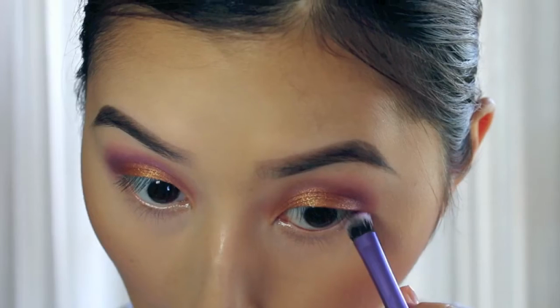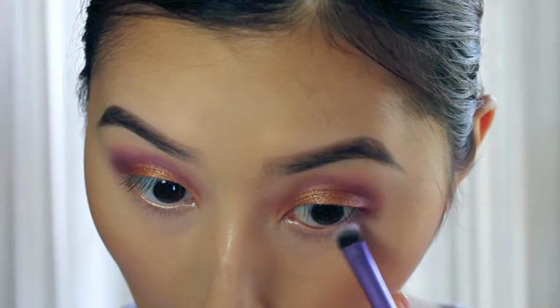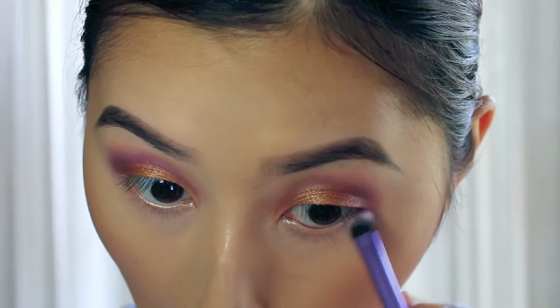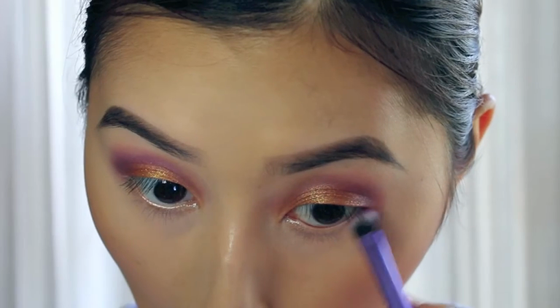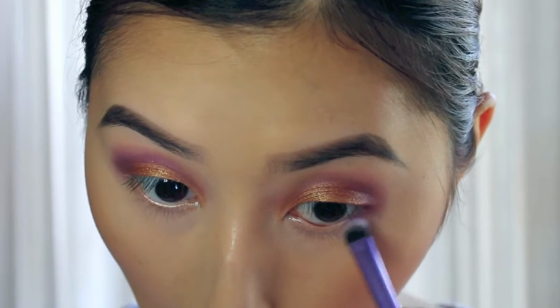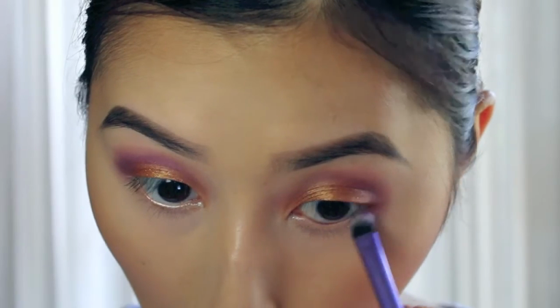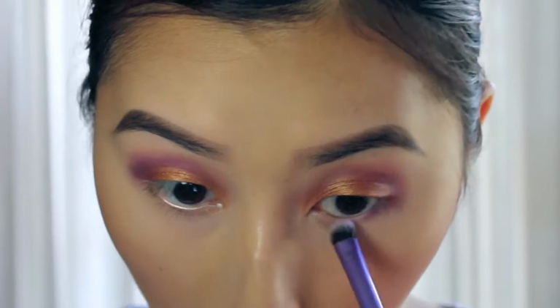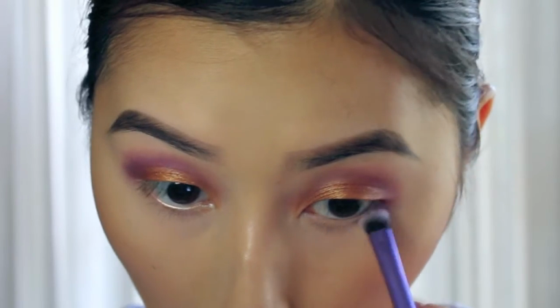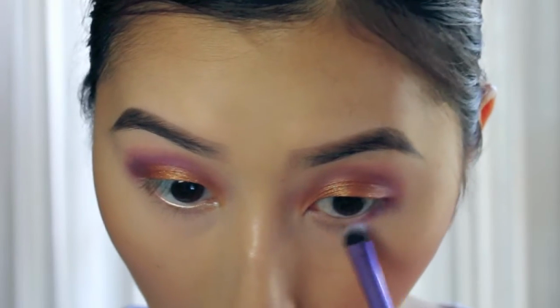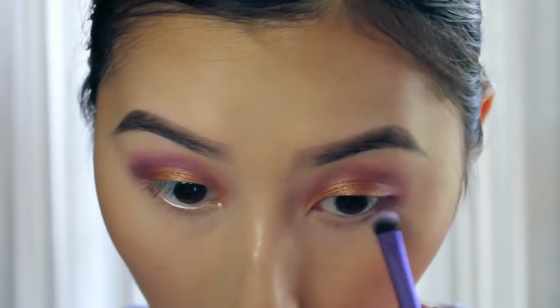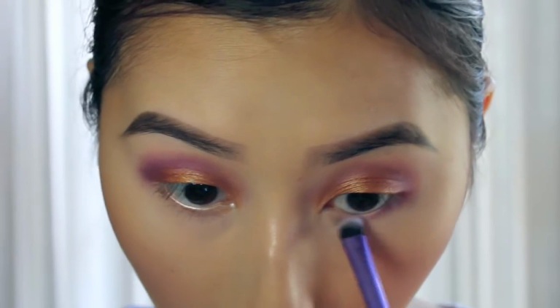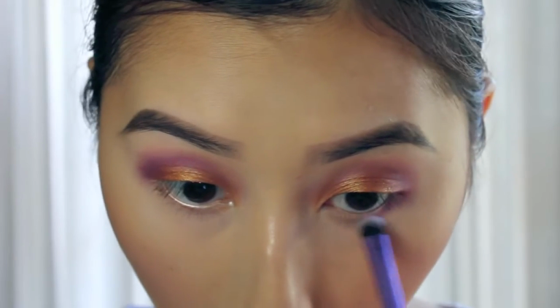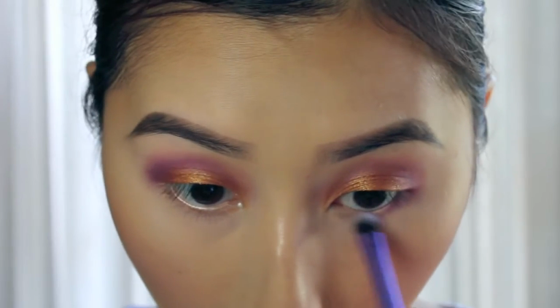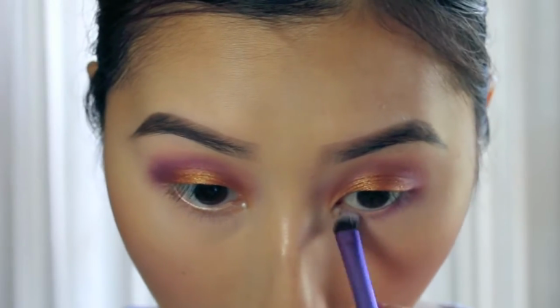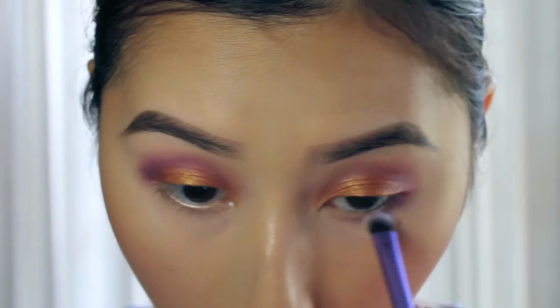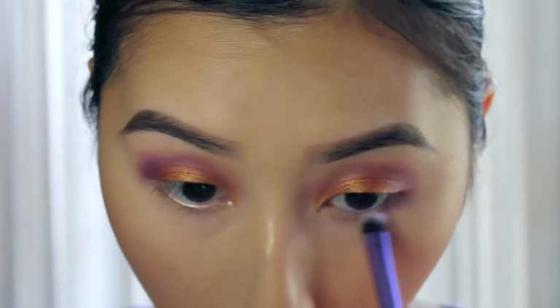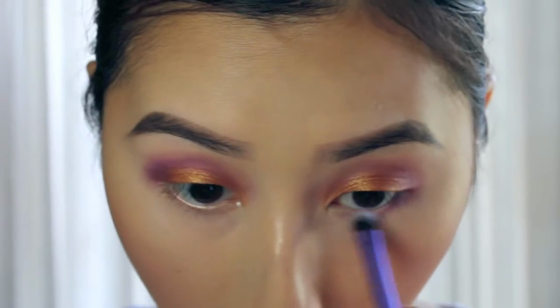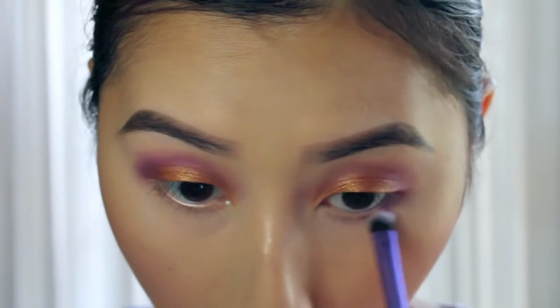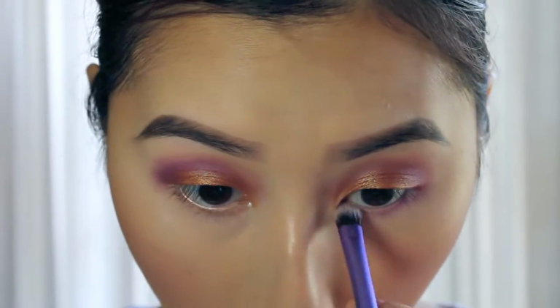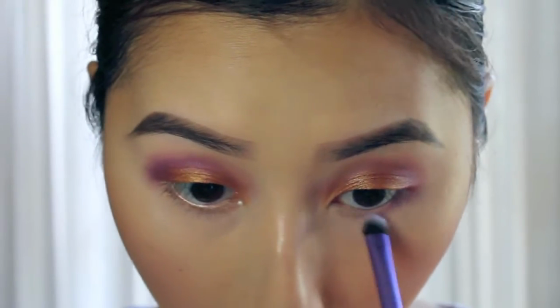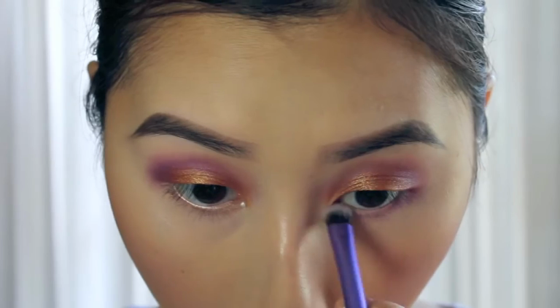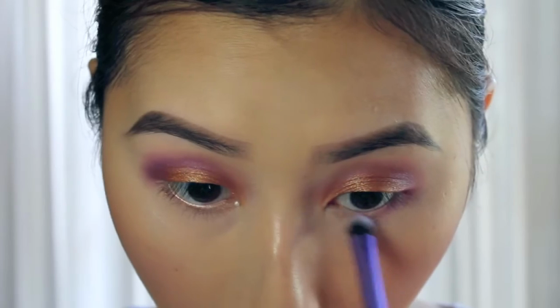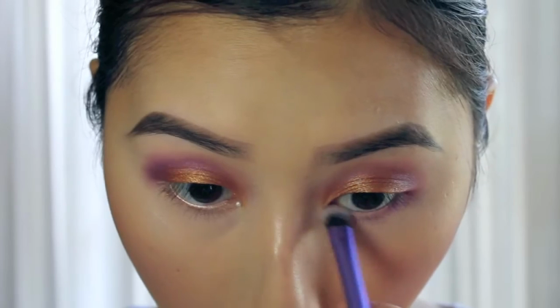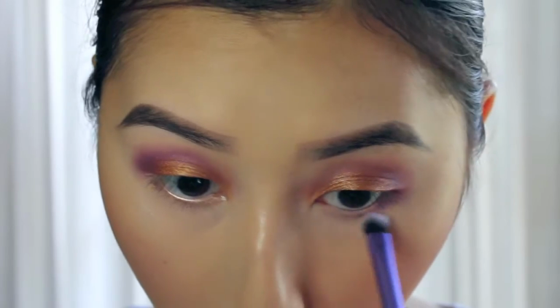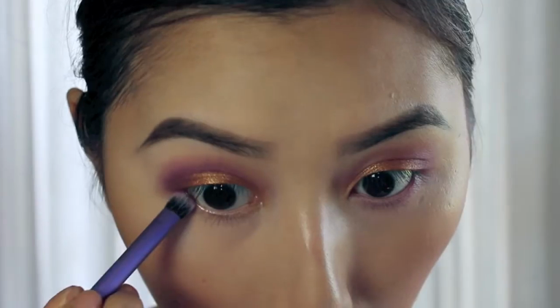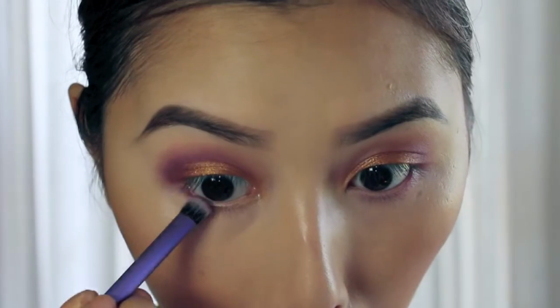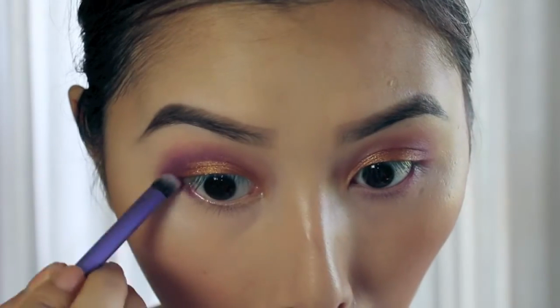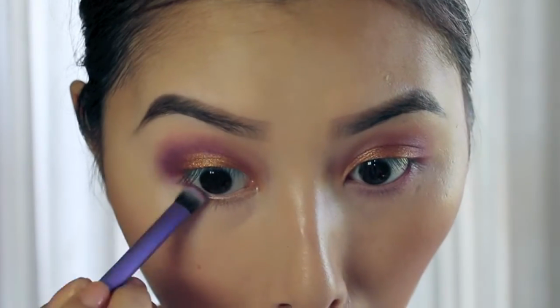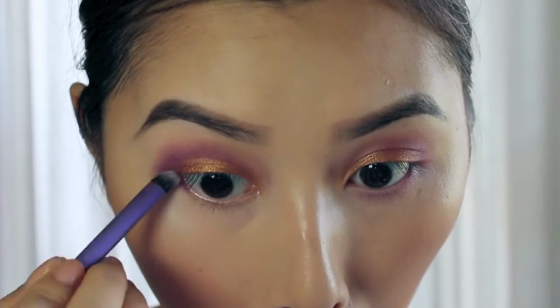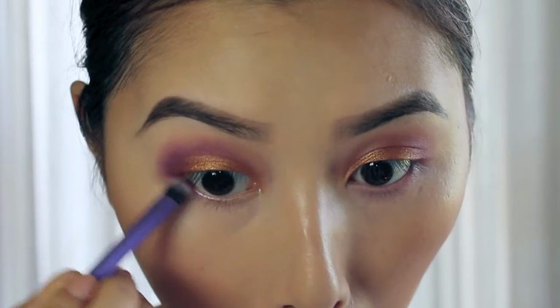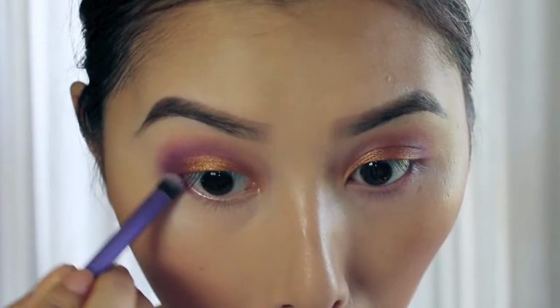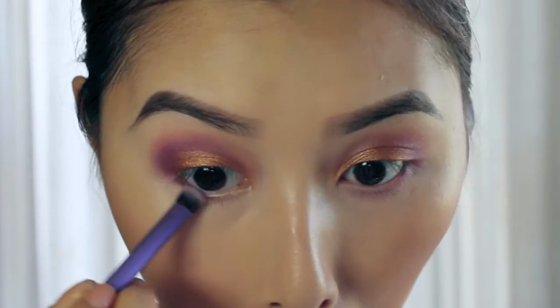With the same eyeshadow colour, I'm just going in with a small shader brush and lining my lower lash line.